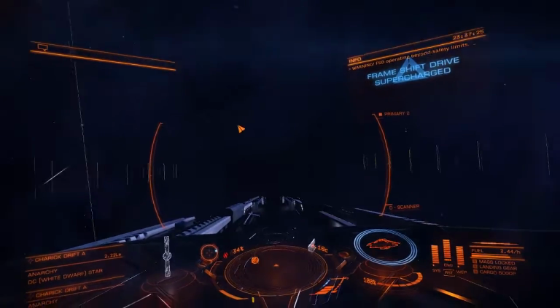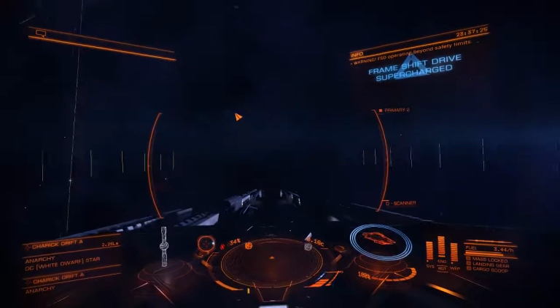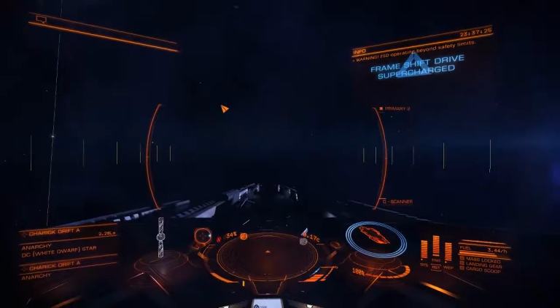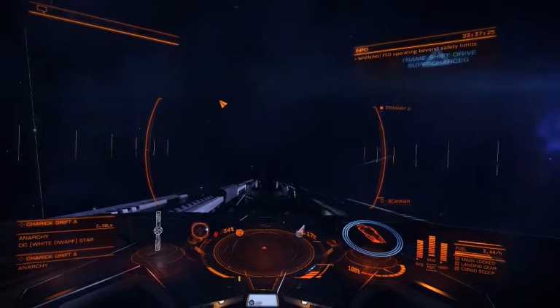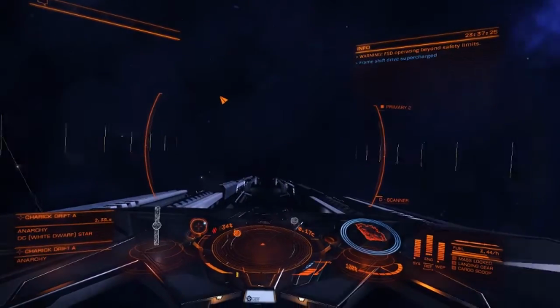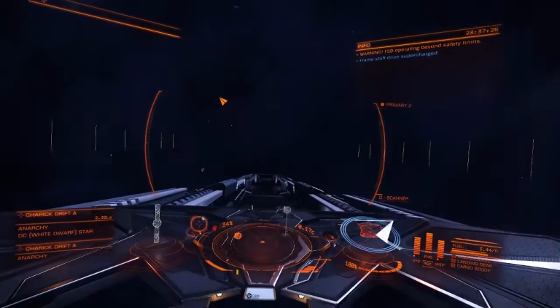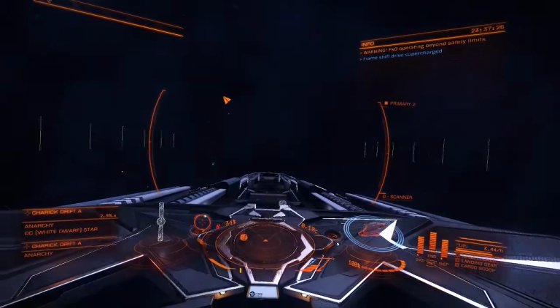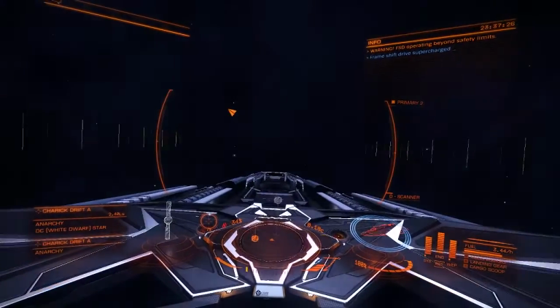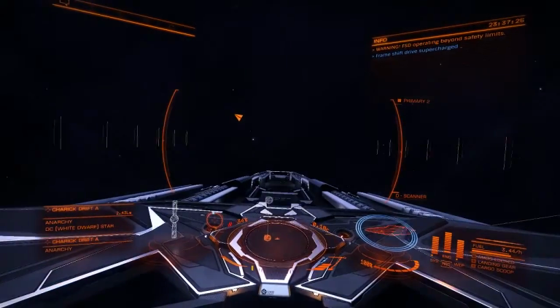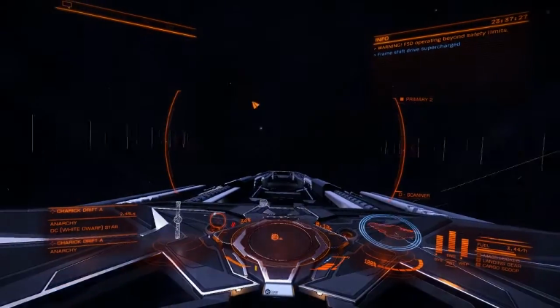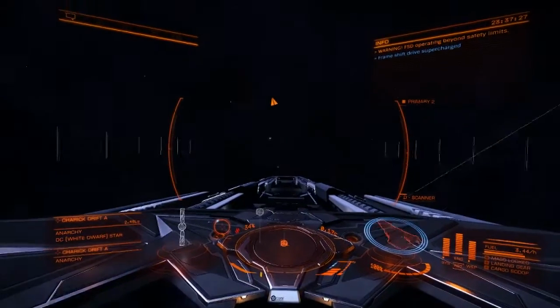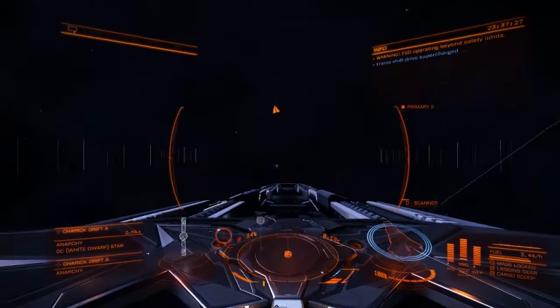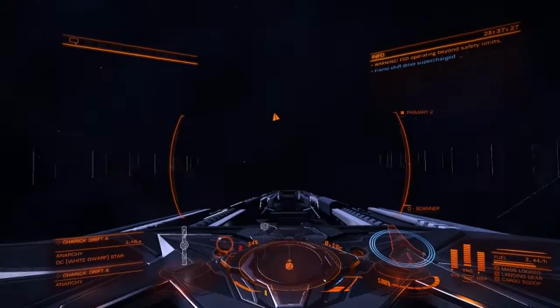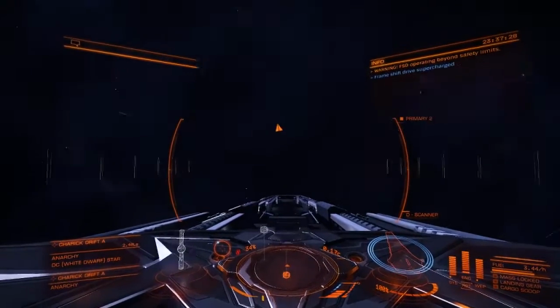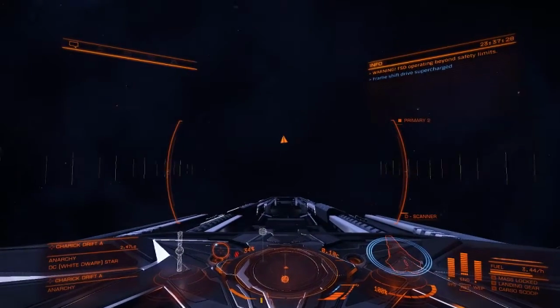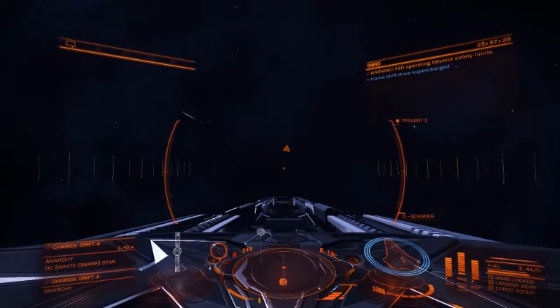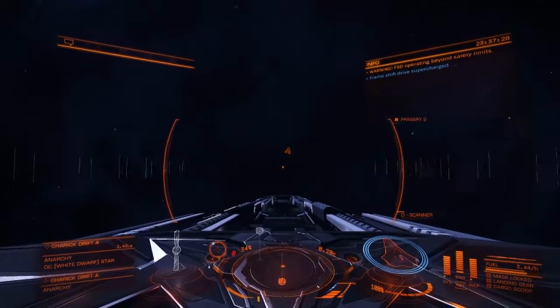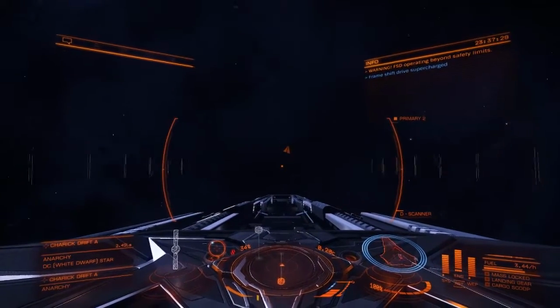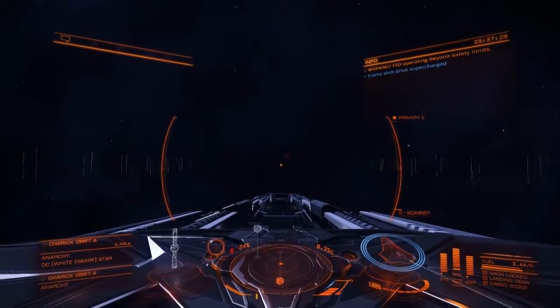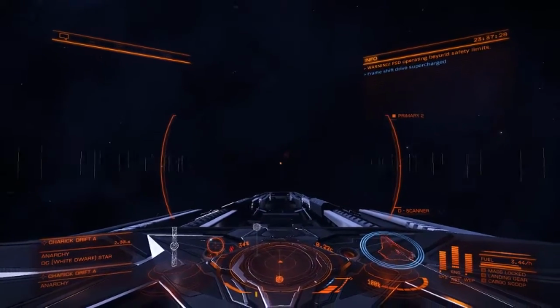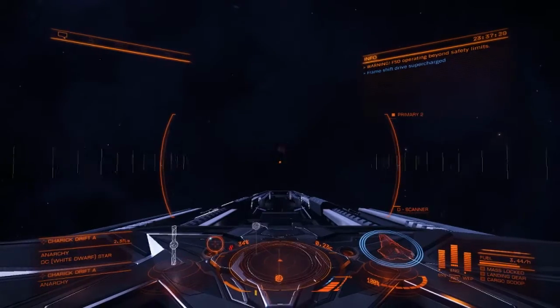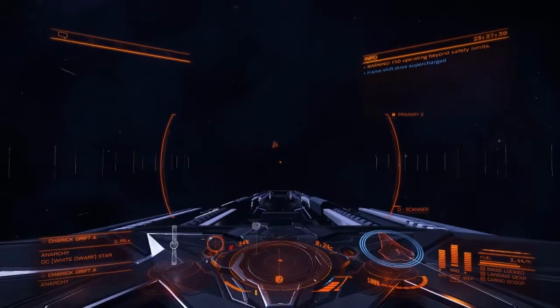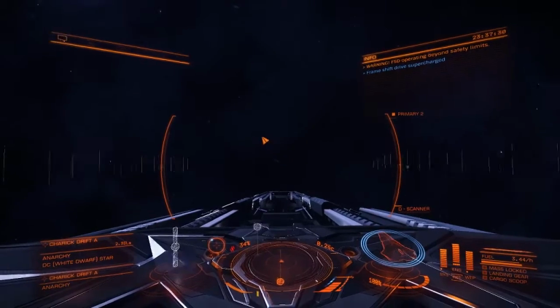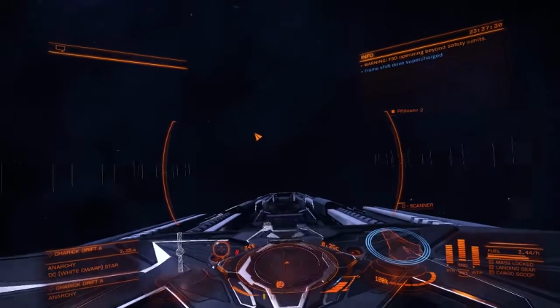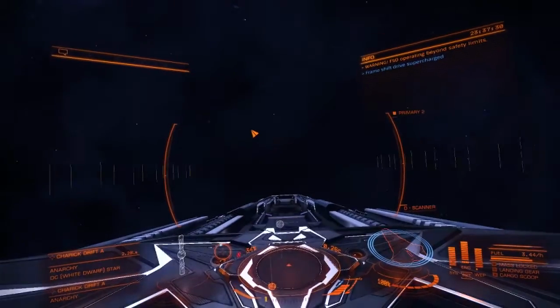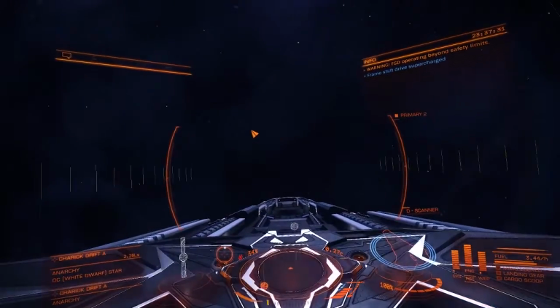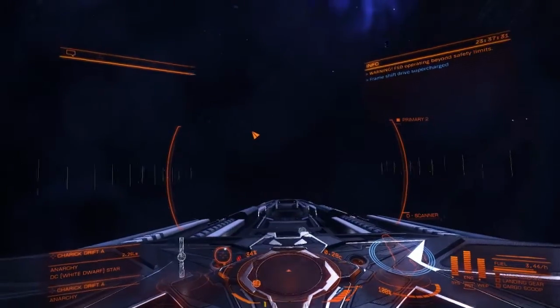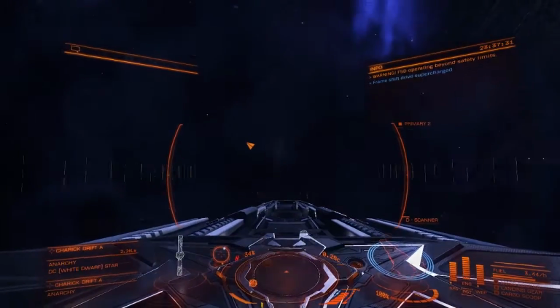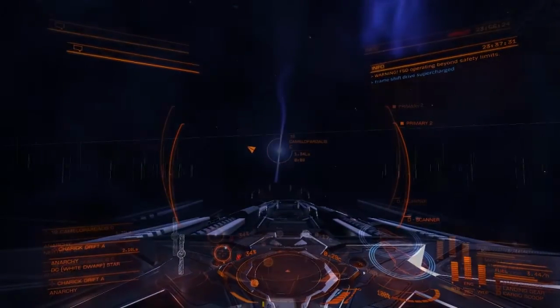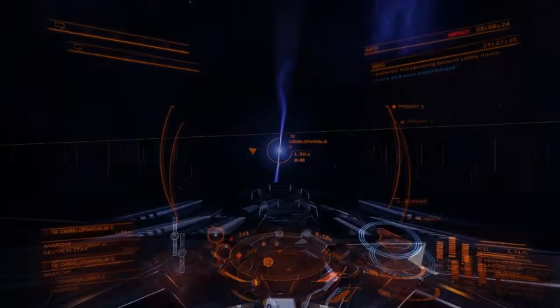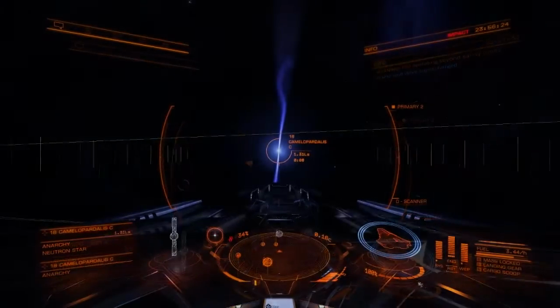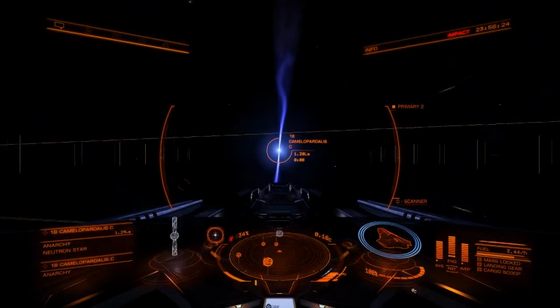Once you get the FSD supercharged prompt, set your throttle to full and fight with the ship's controls until you're clear of the particle cone.